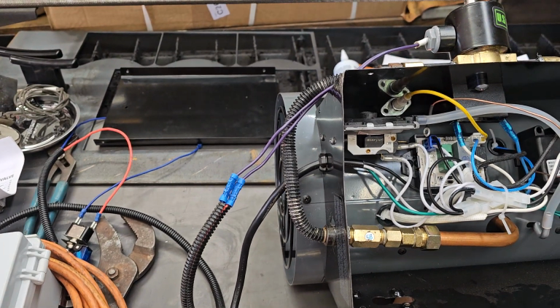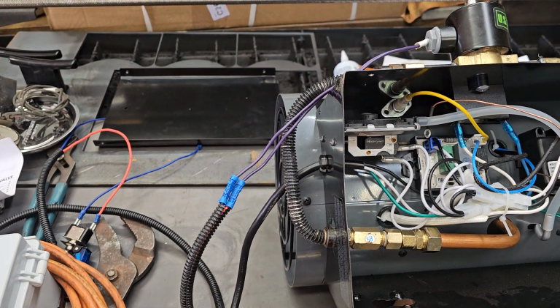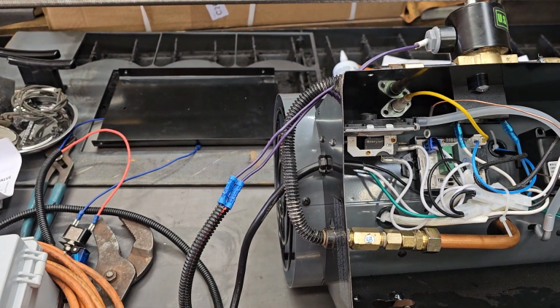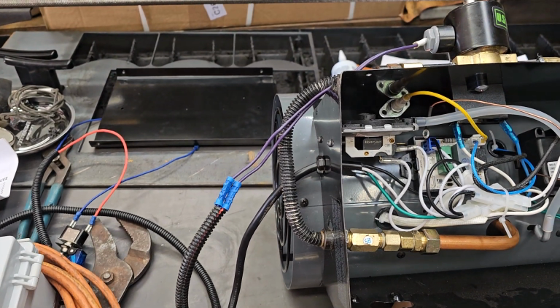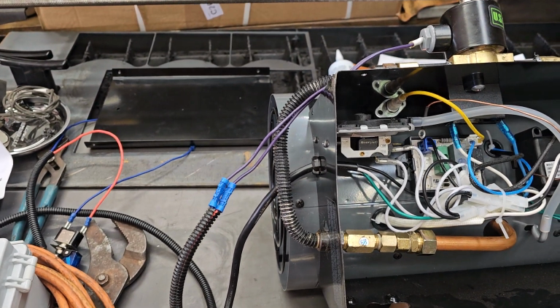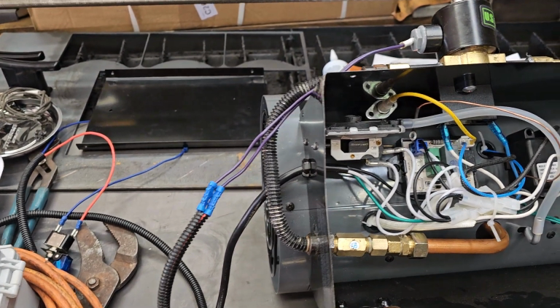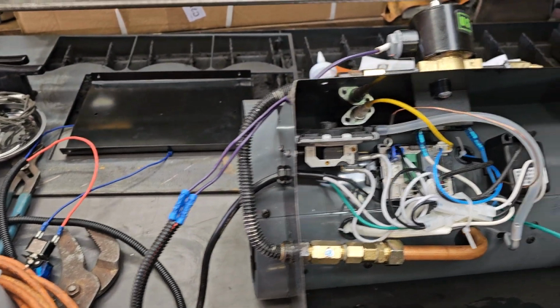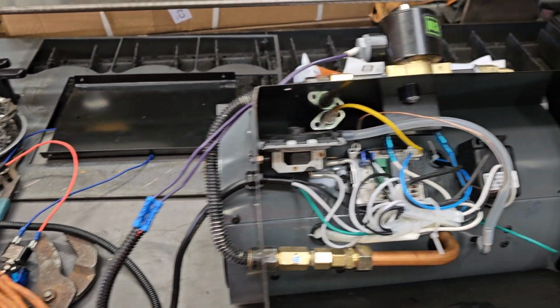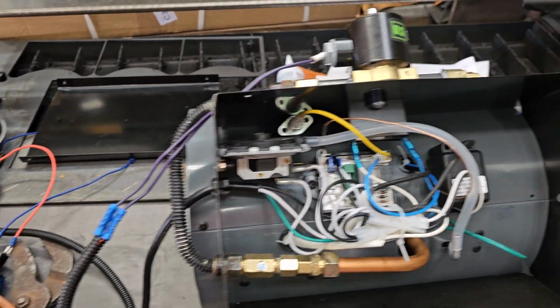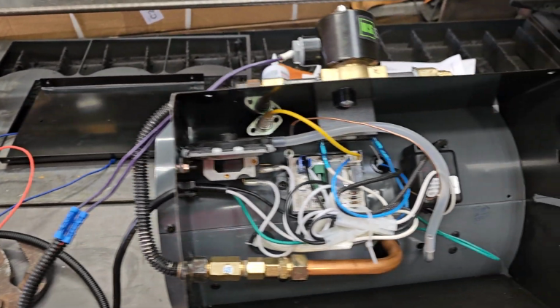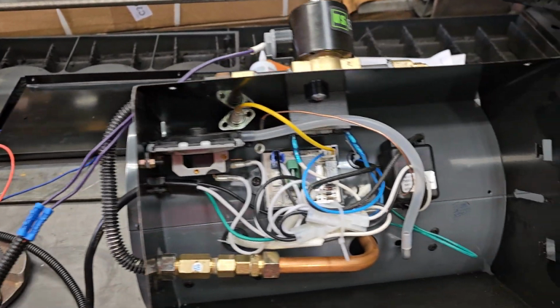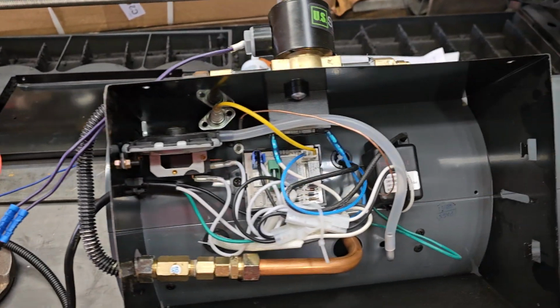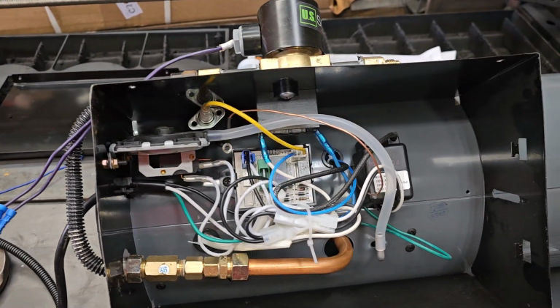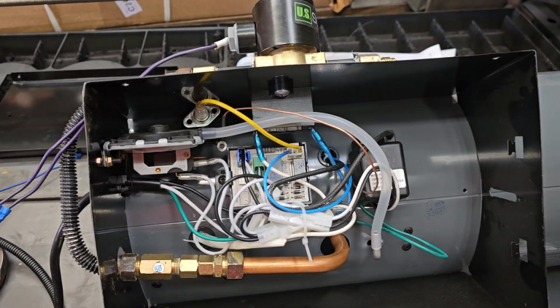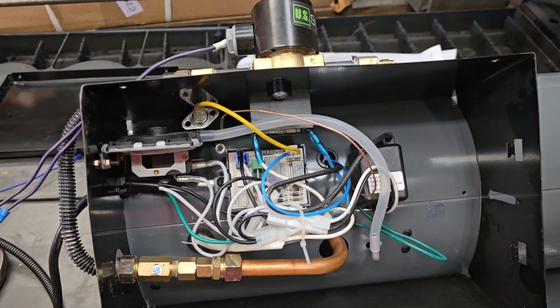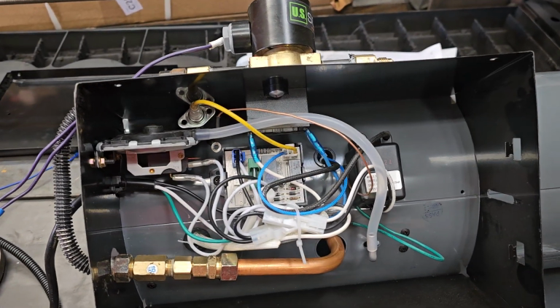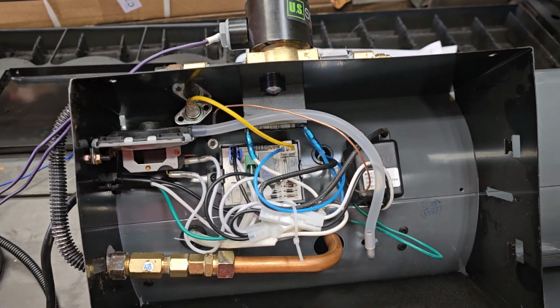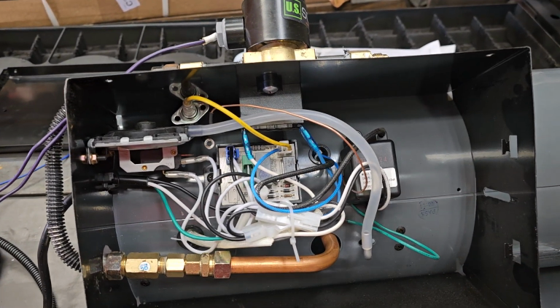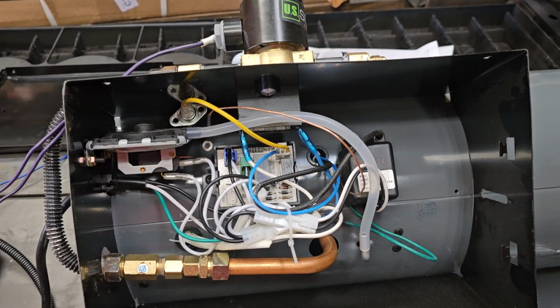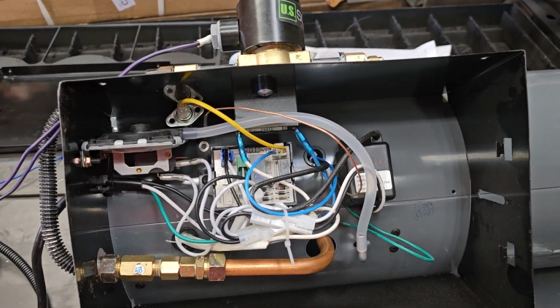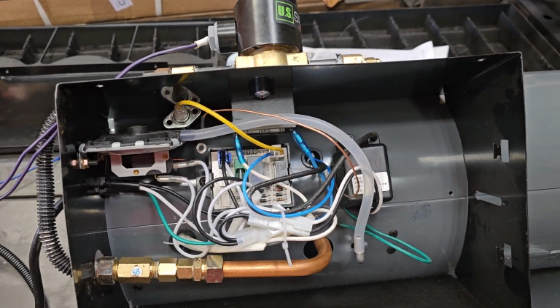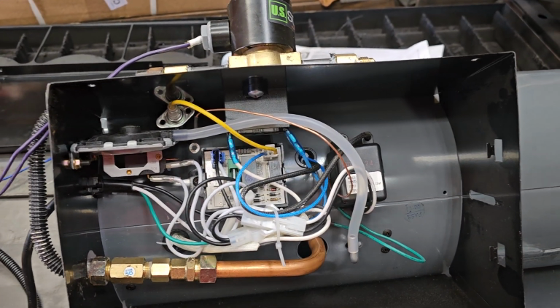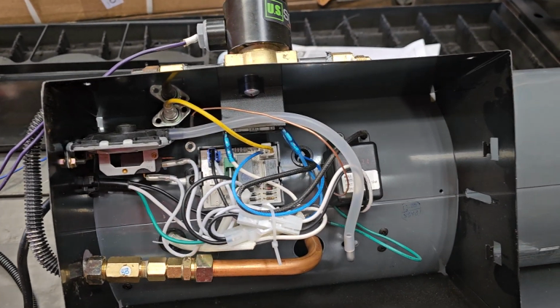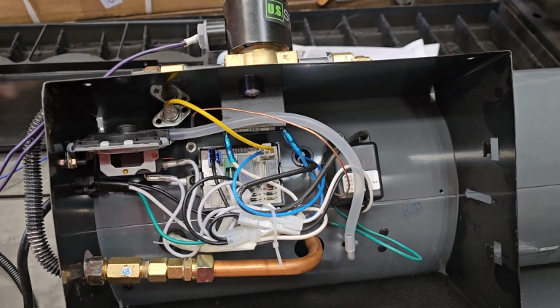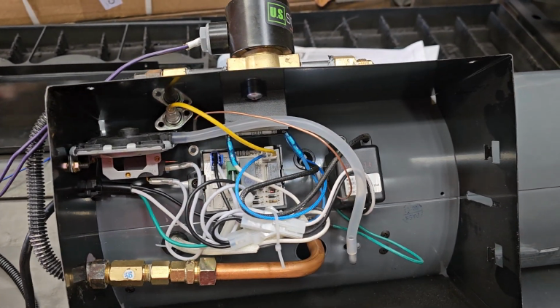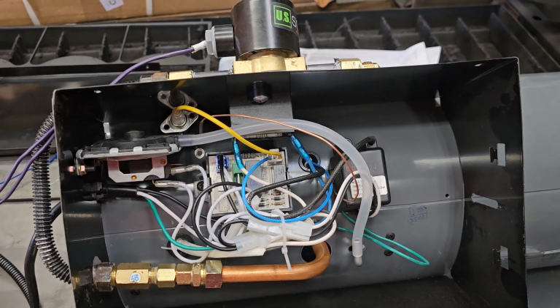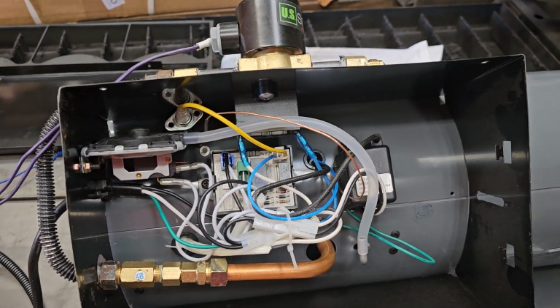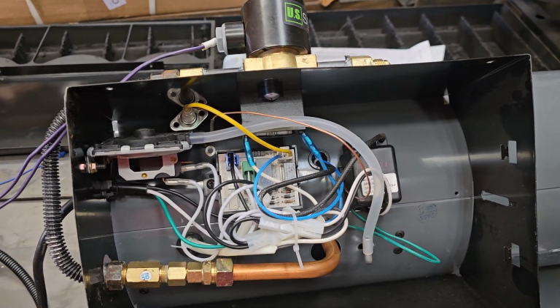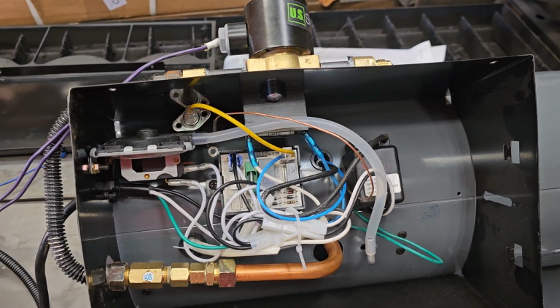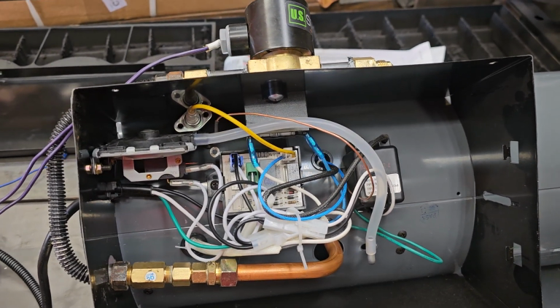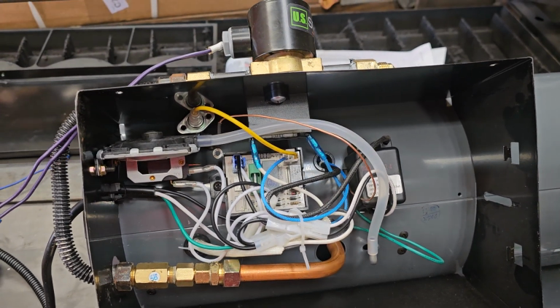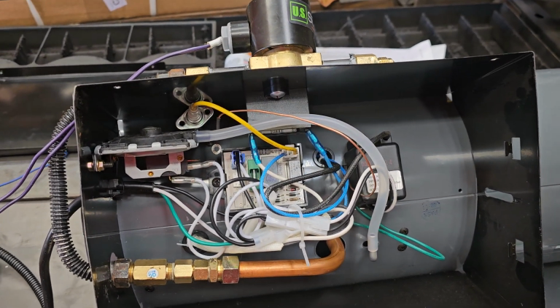We'll go over the PID and how to connect it in my next video.